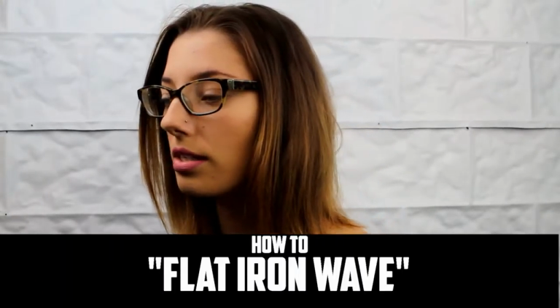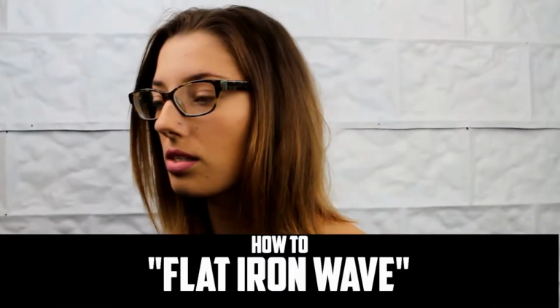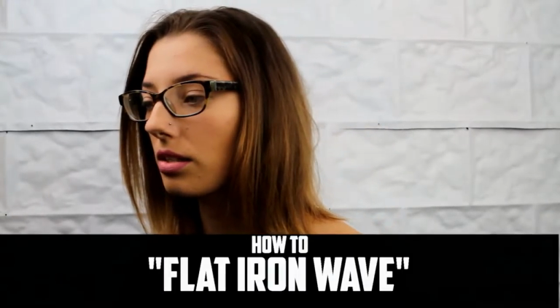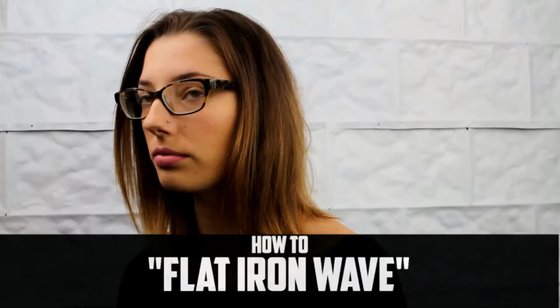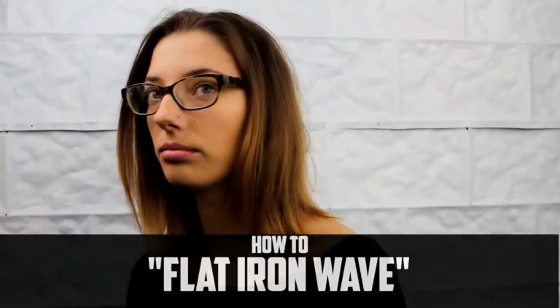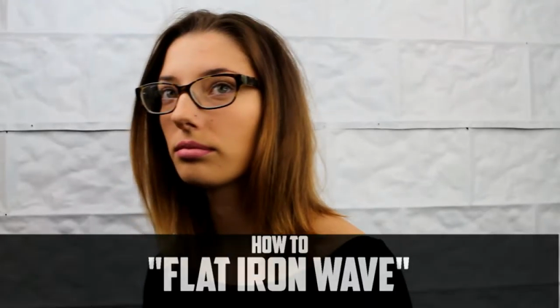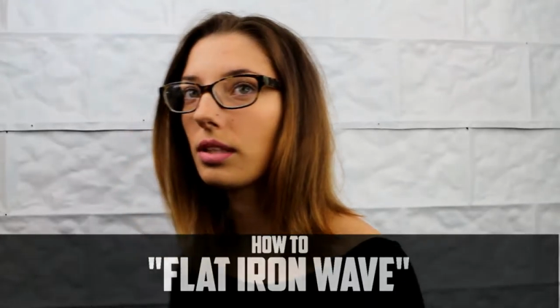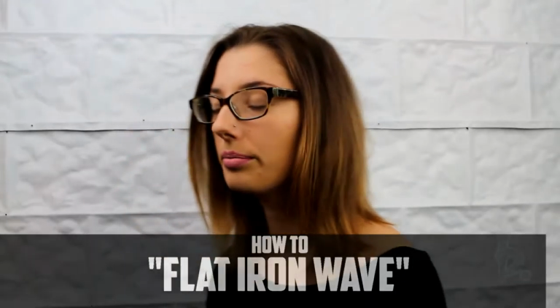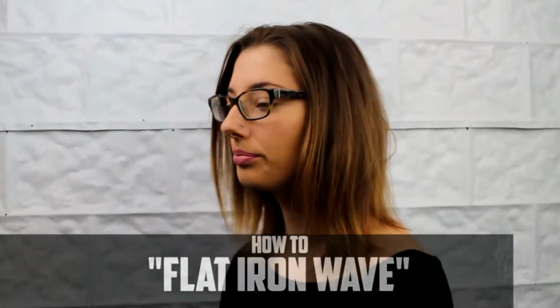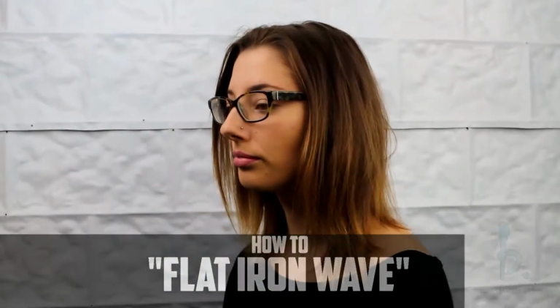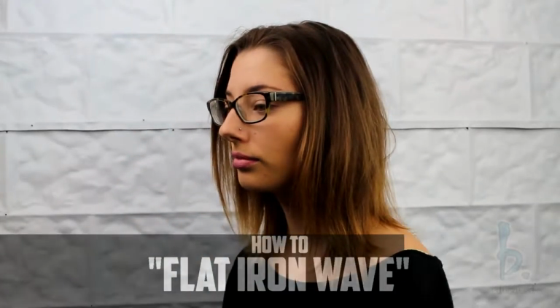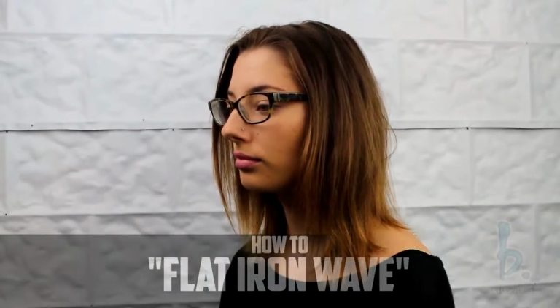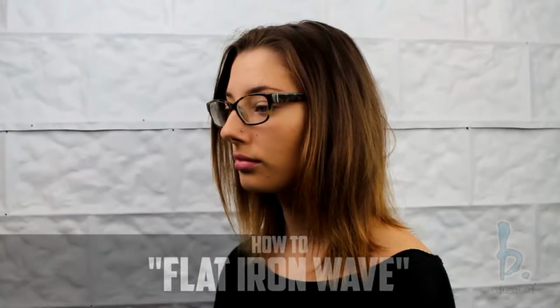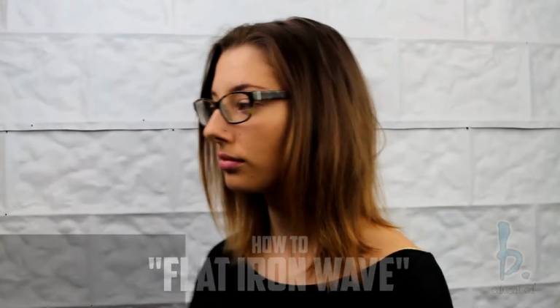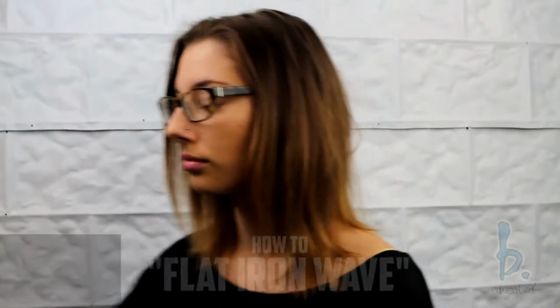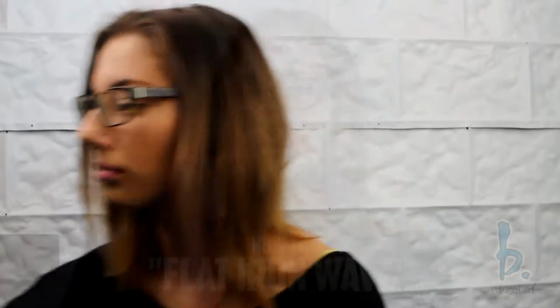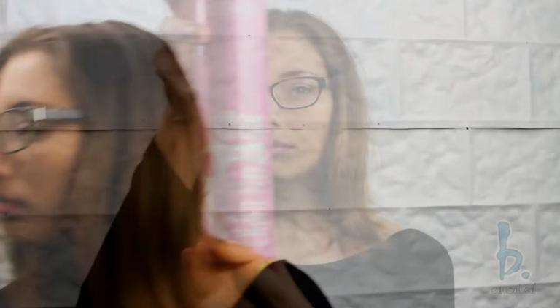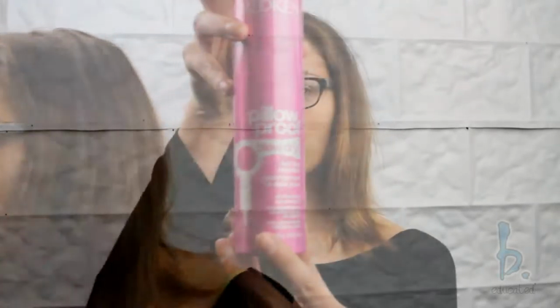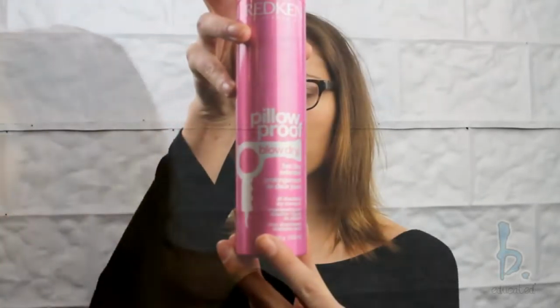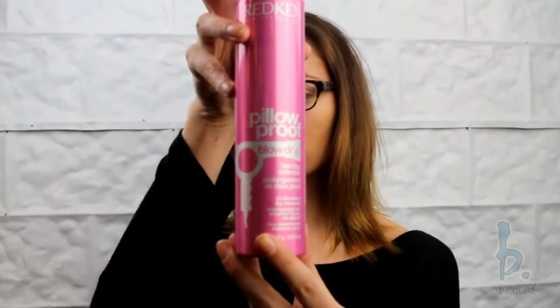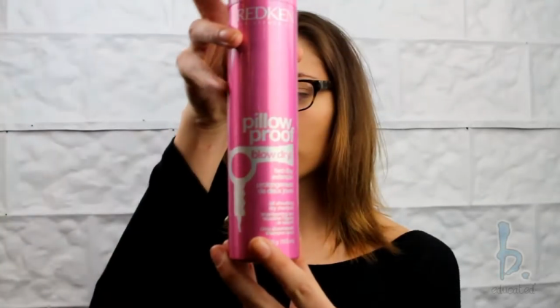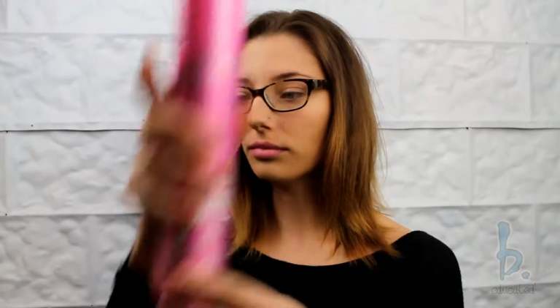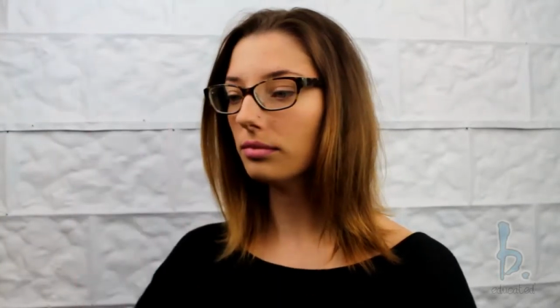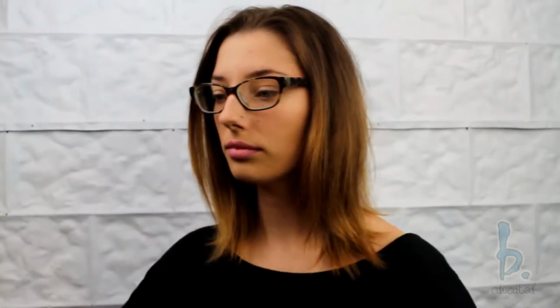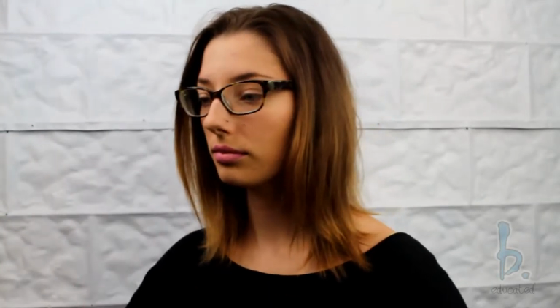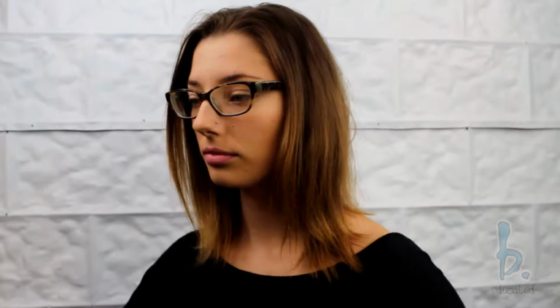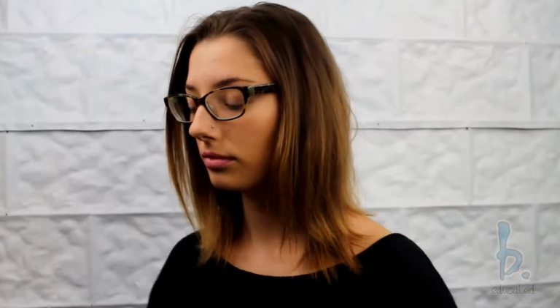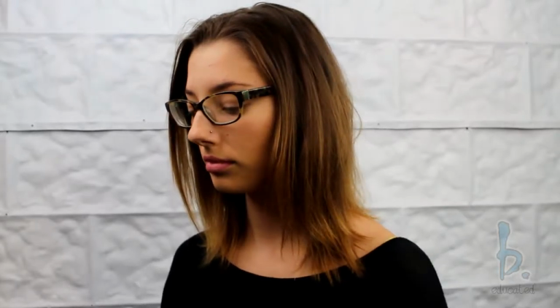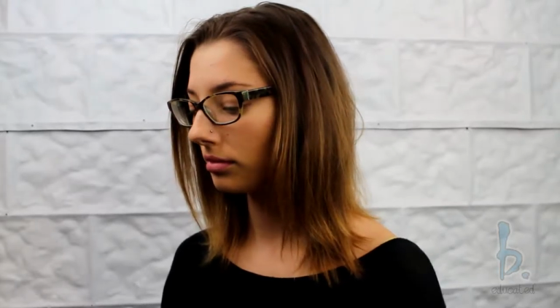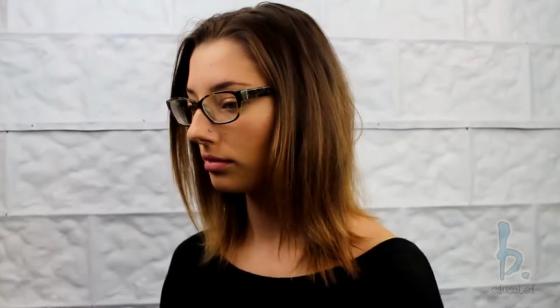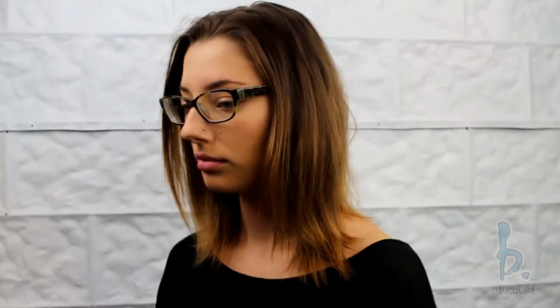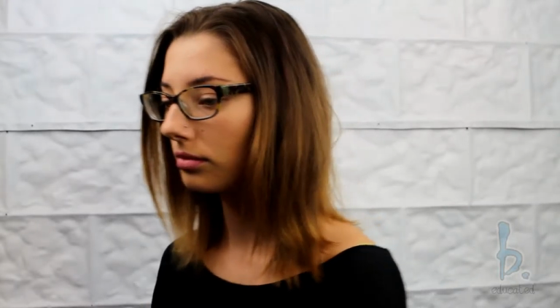Before I started, I prepped my hair, shampooing it with hydrate shampoo and conditioner, and blowing my hair out with Redken Satin Wear.